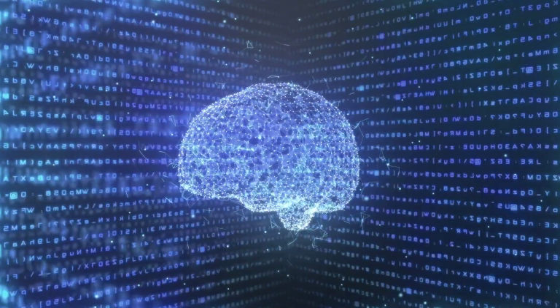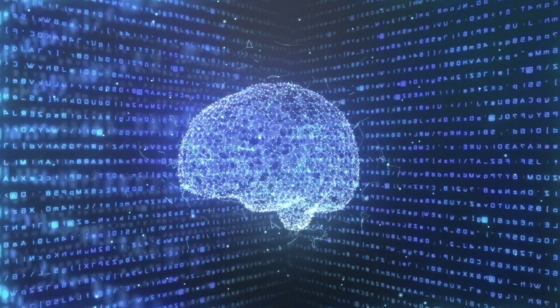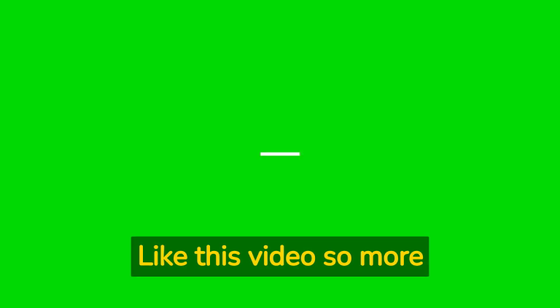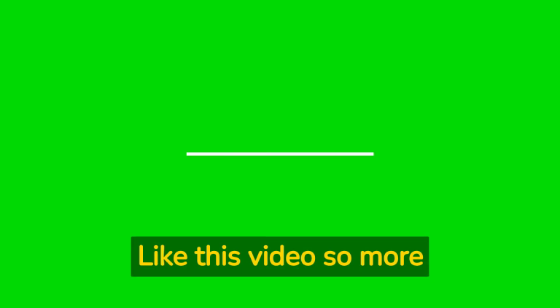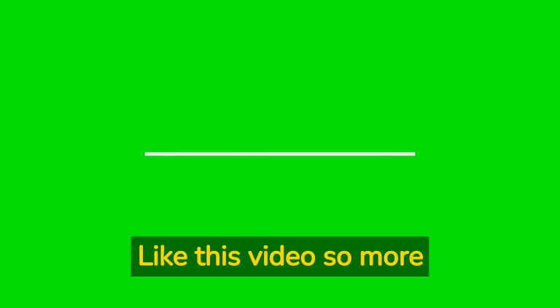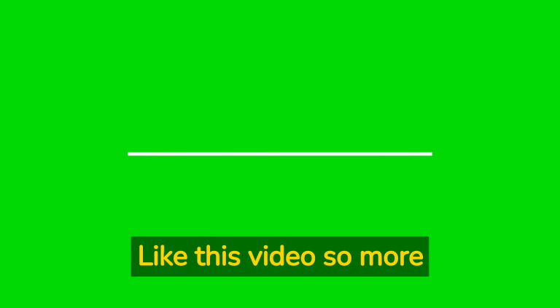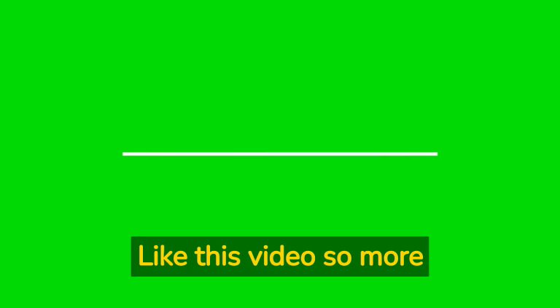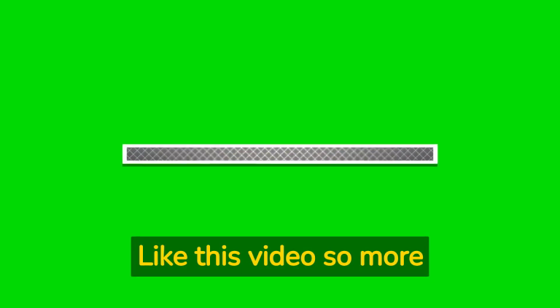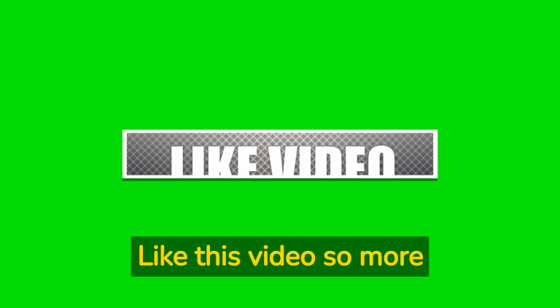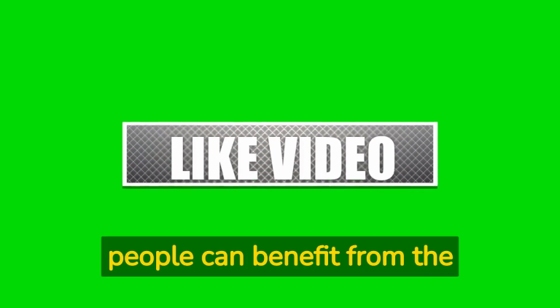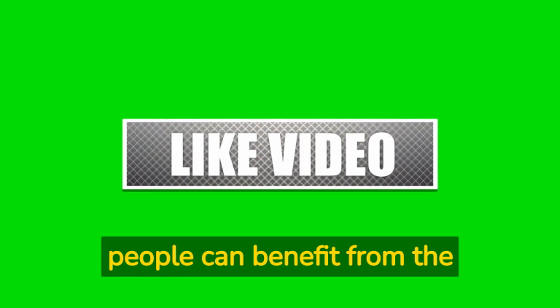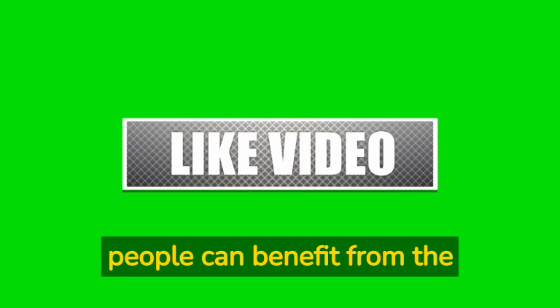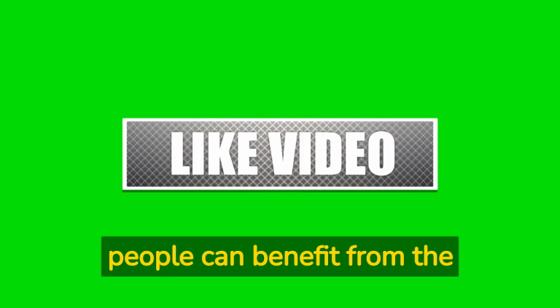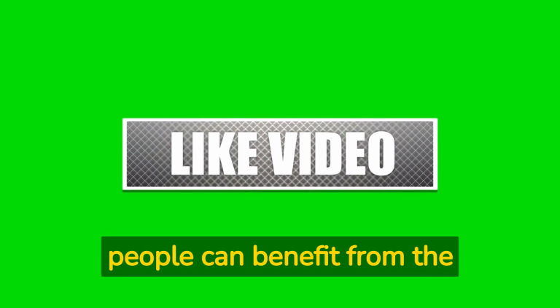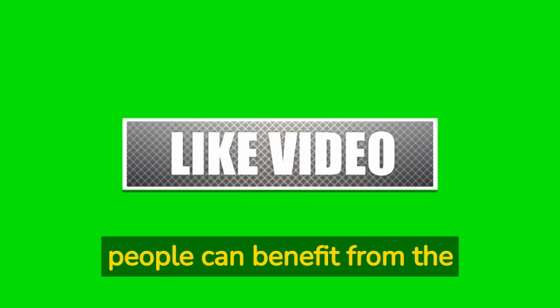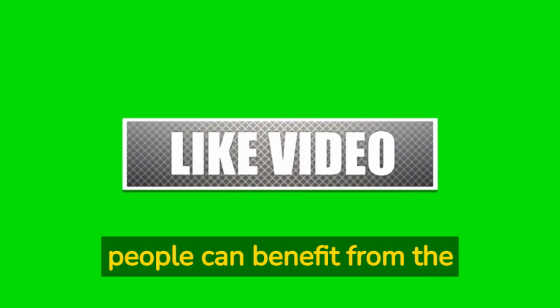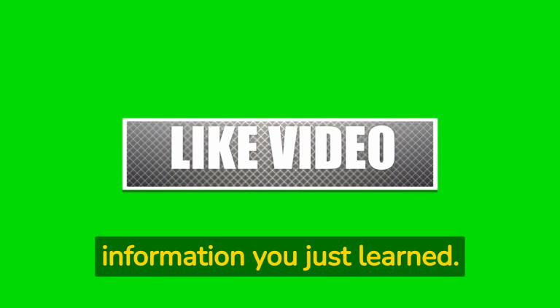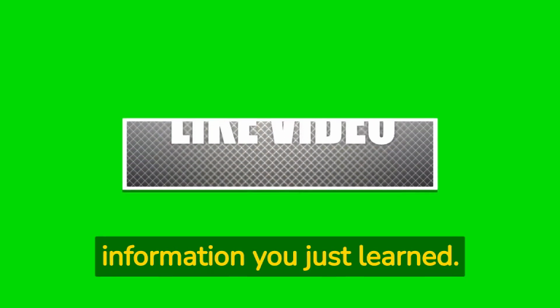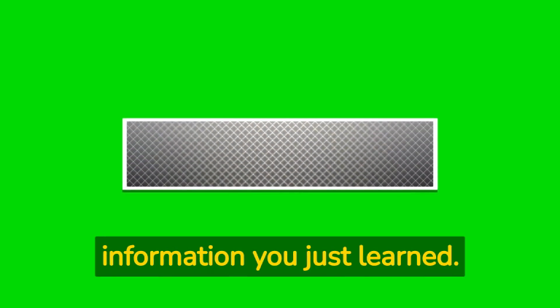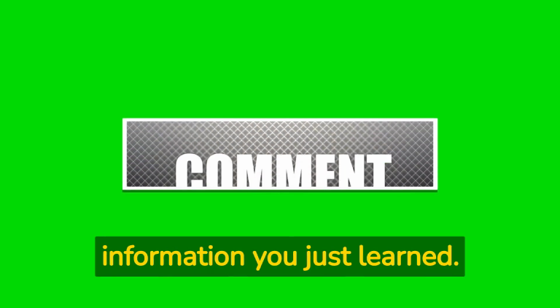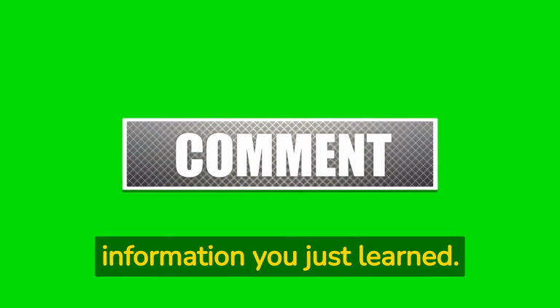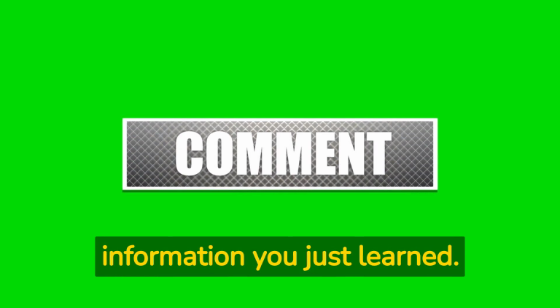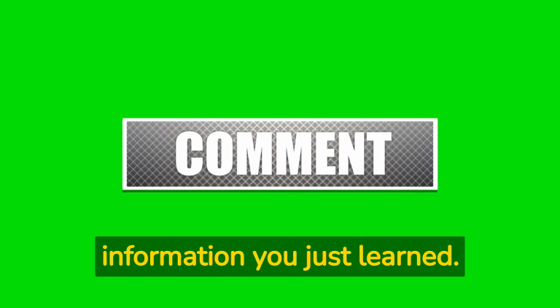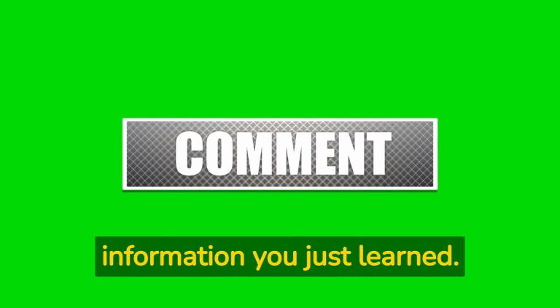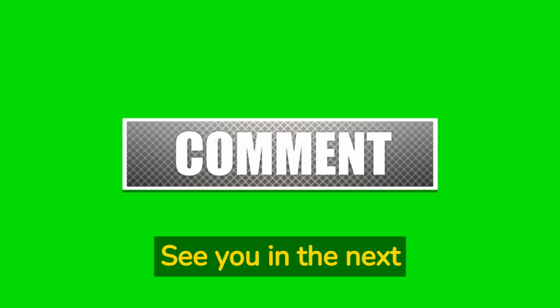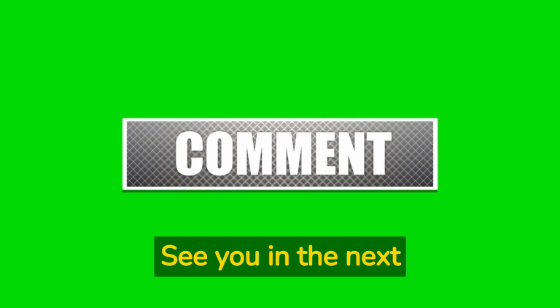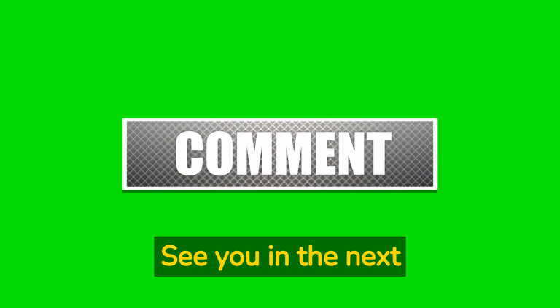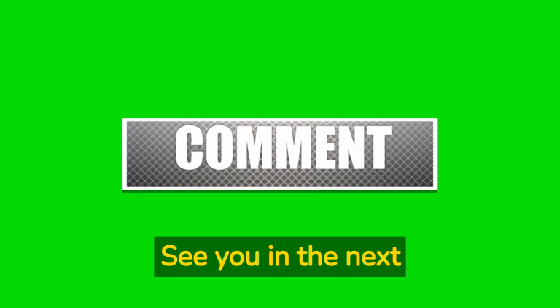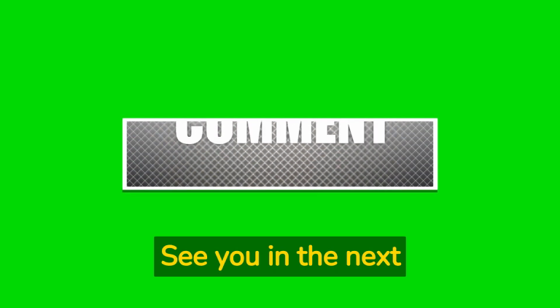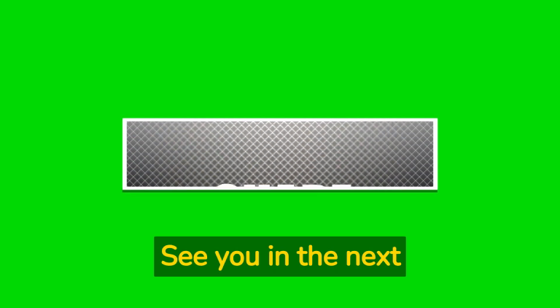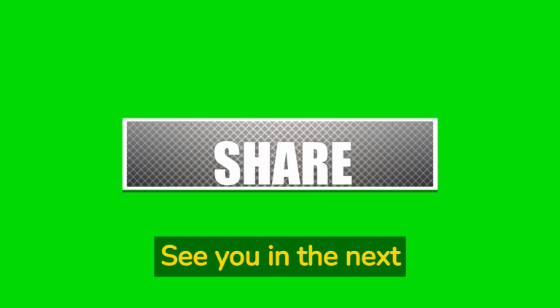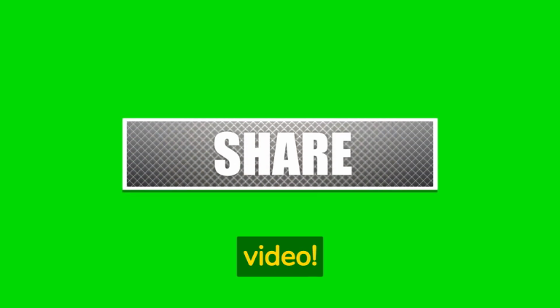Like this video so more people can benefit from the information you just learned. See you in the next video.